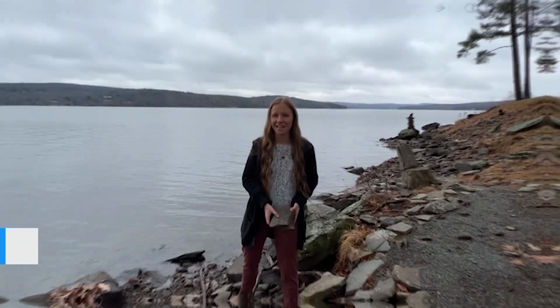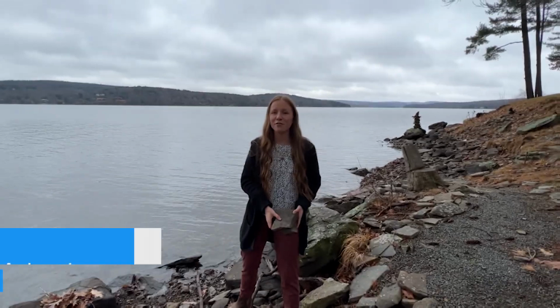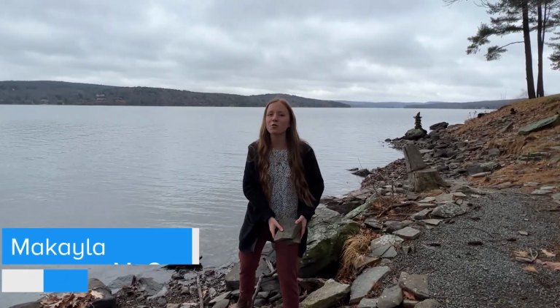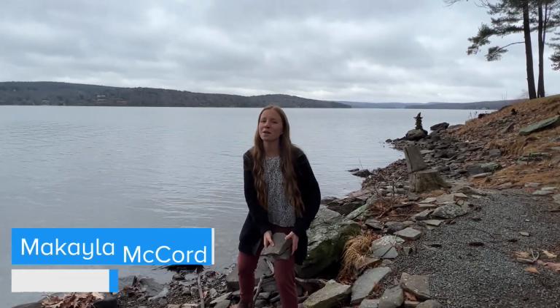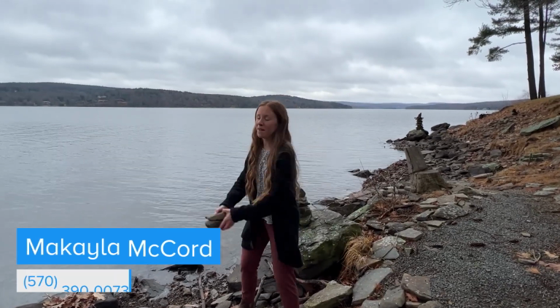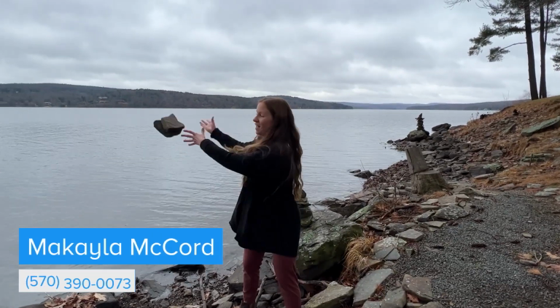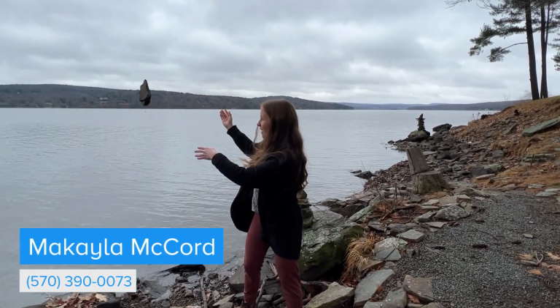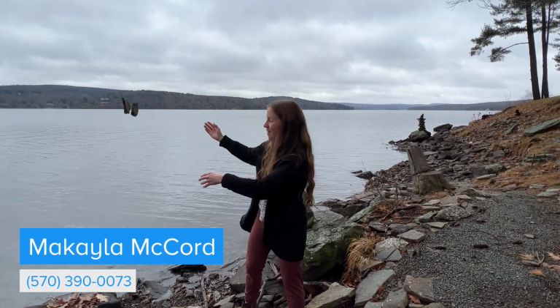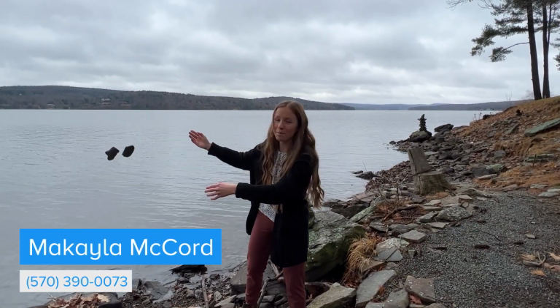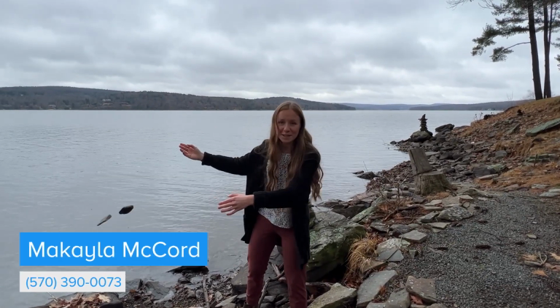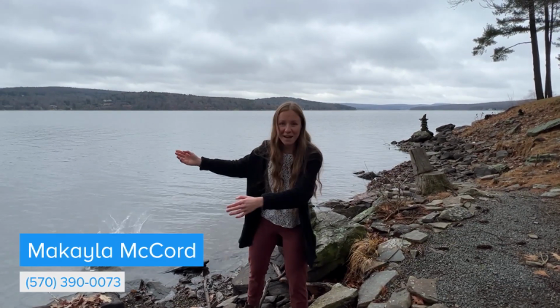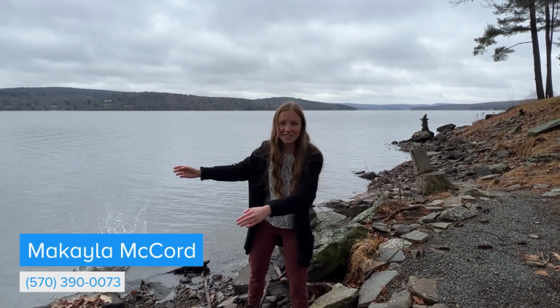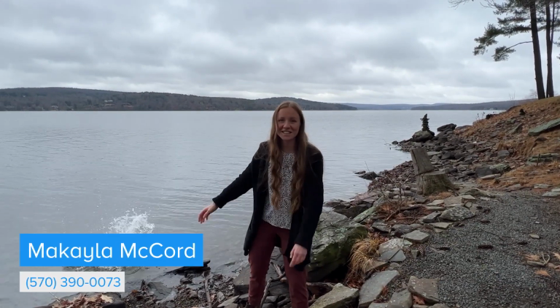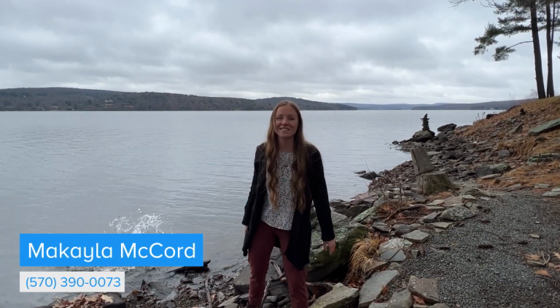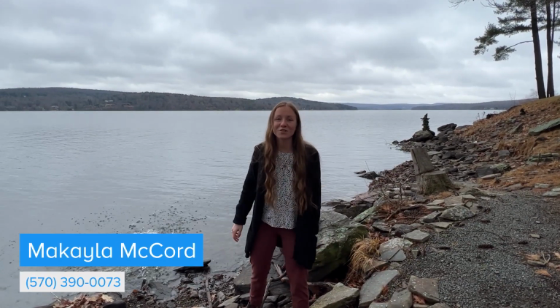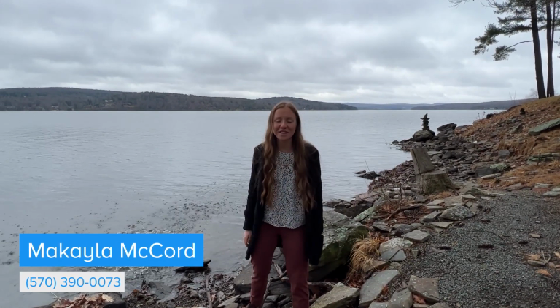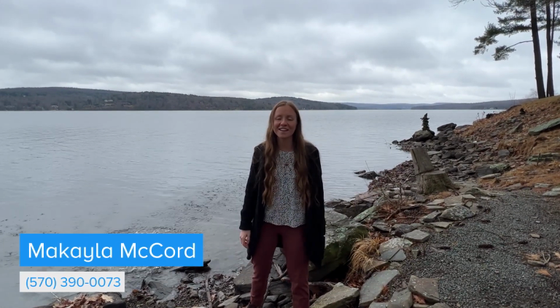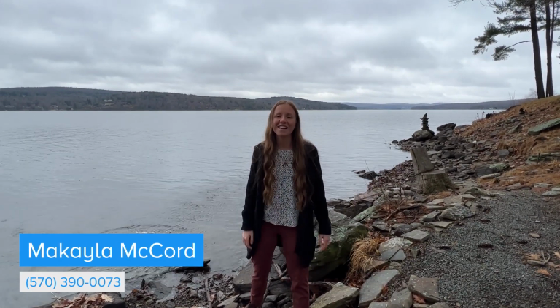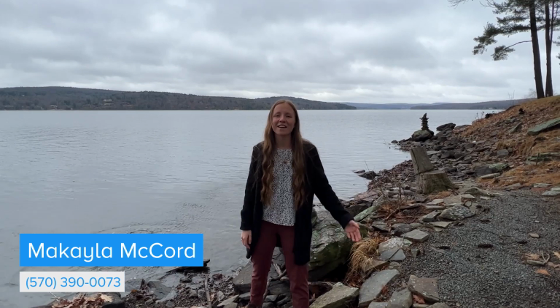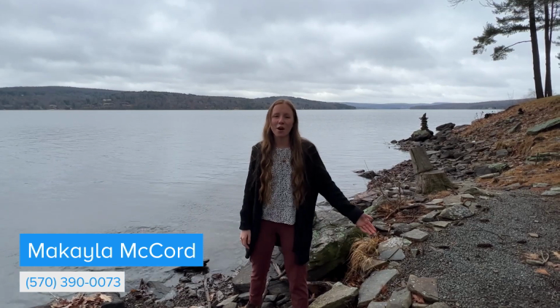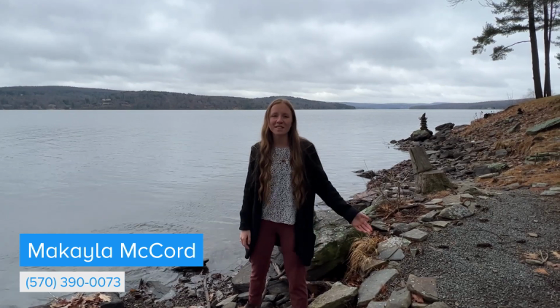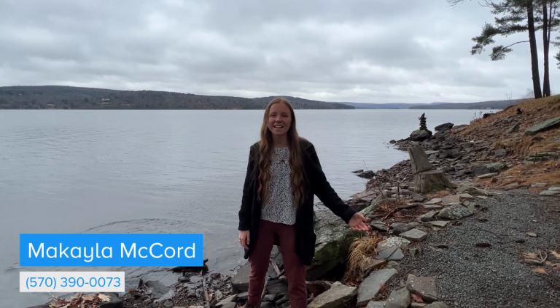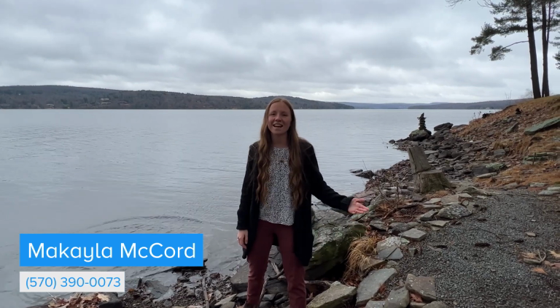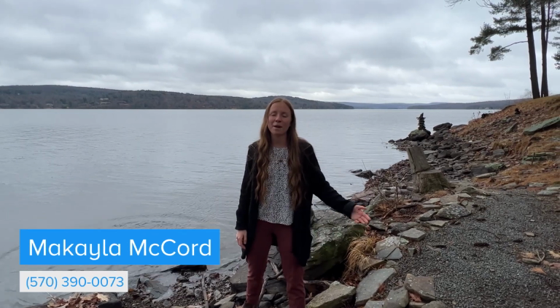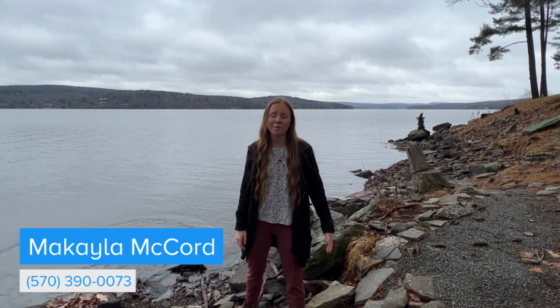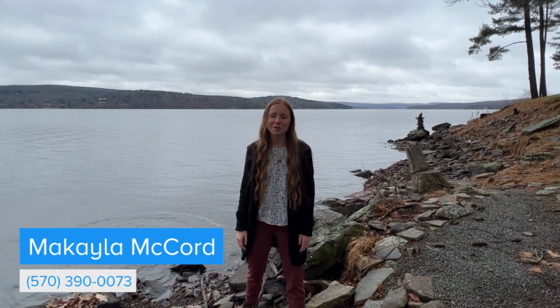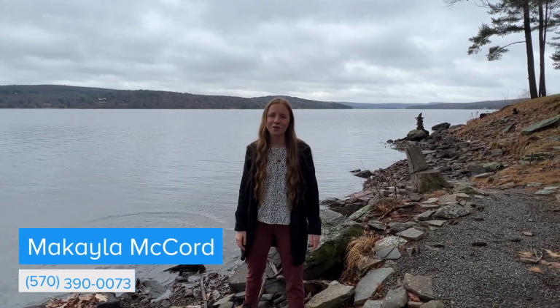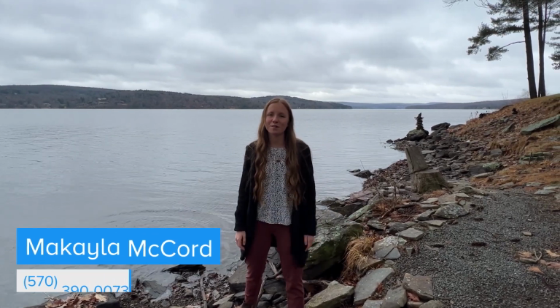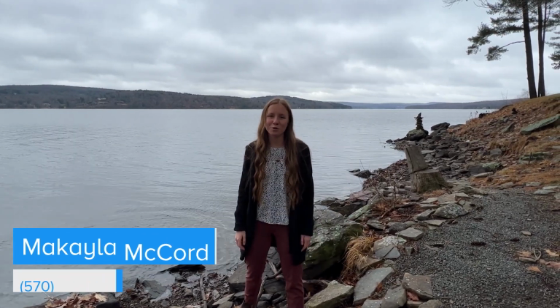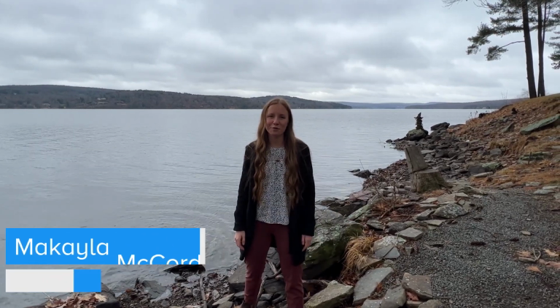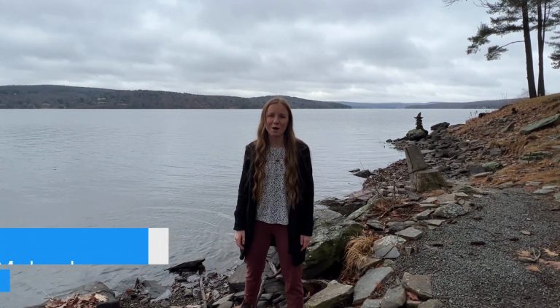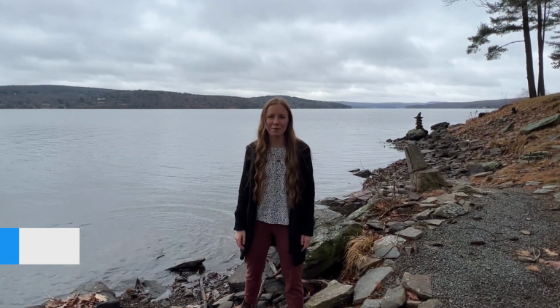If you want to make a big splash this new year, call me today and I'd be happy to show you this beautiful property.